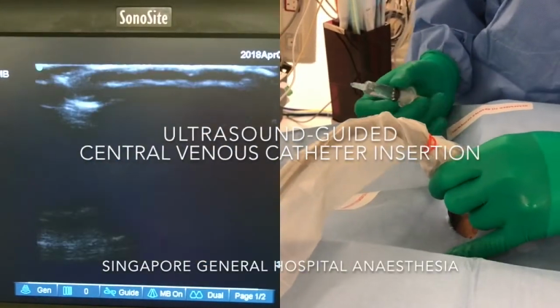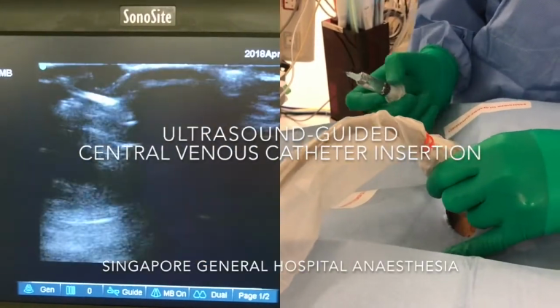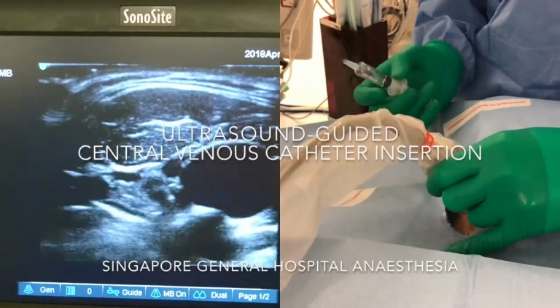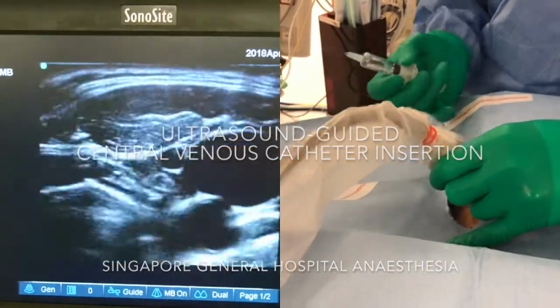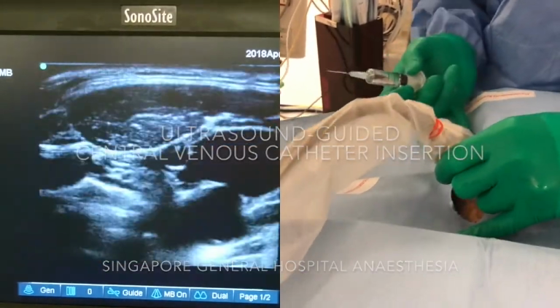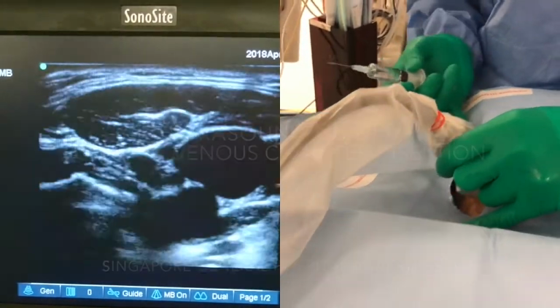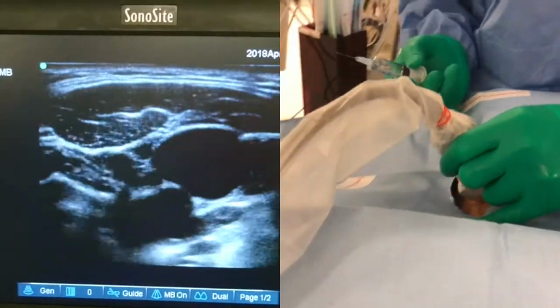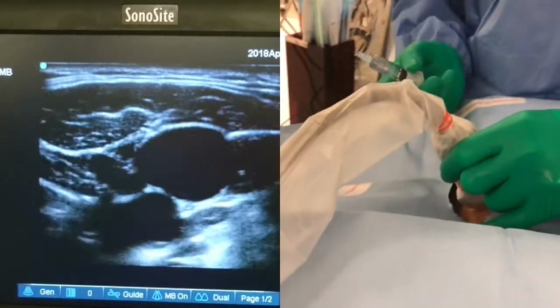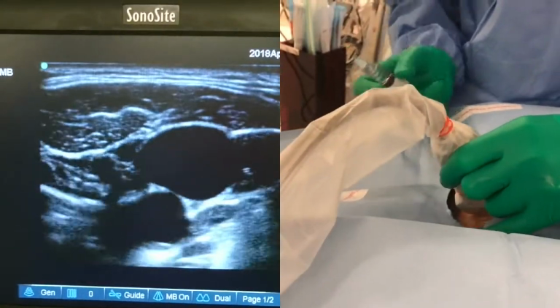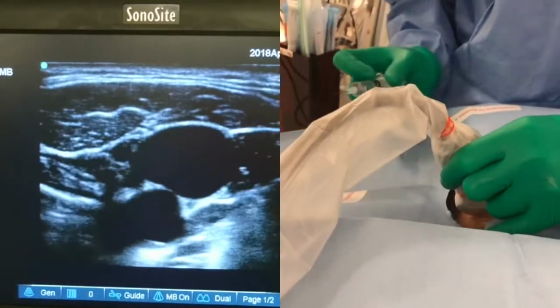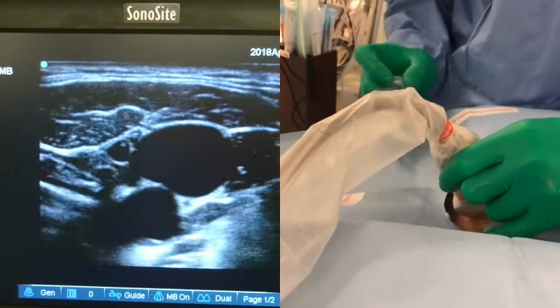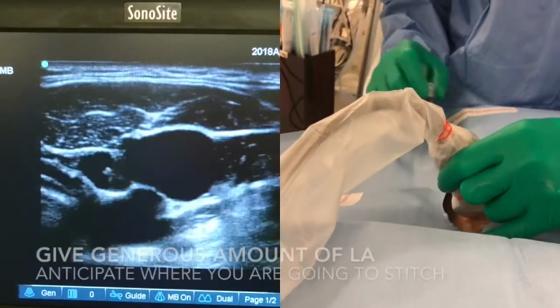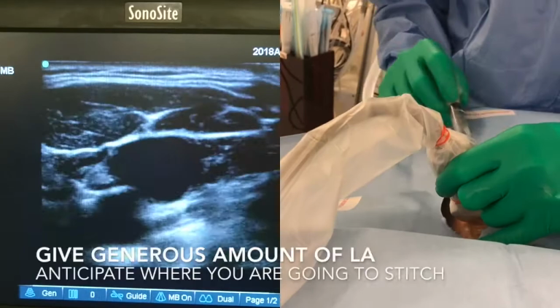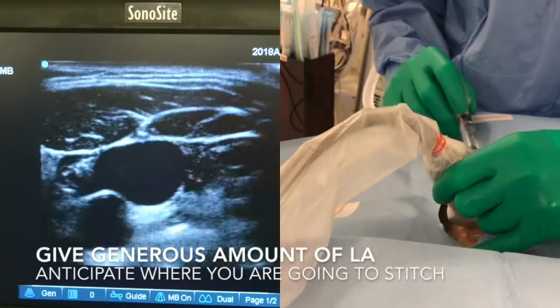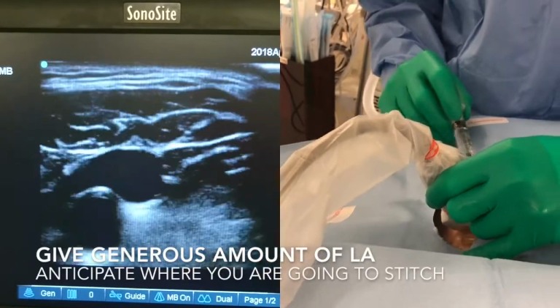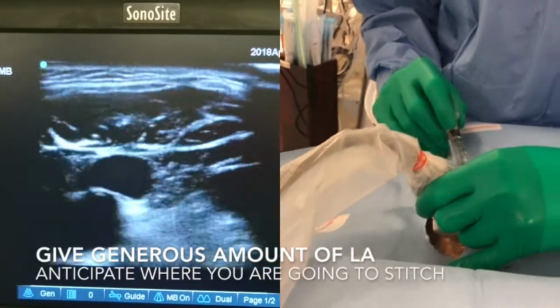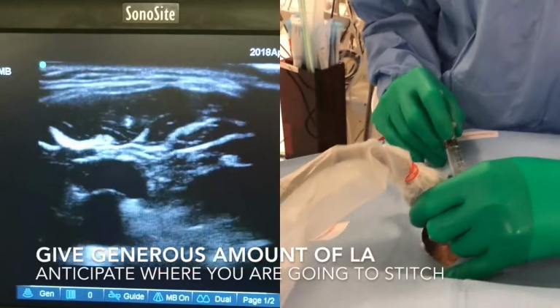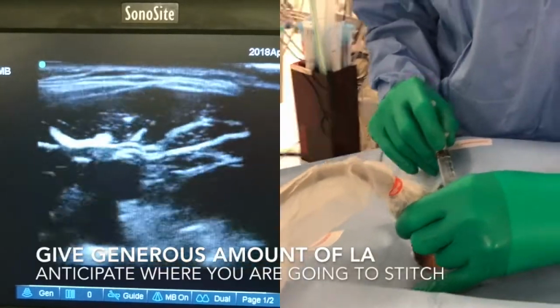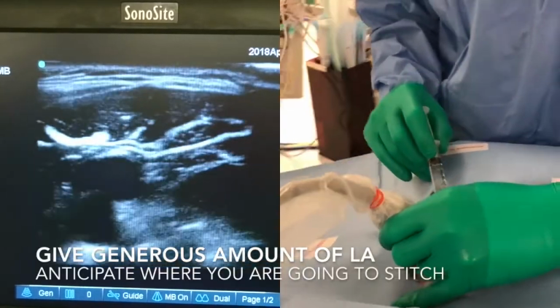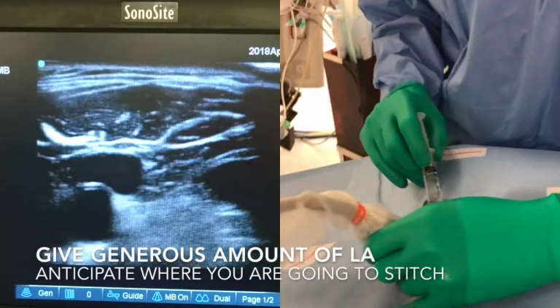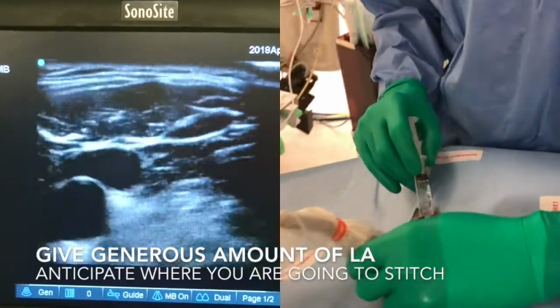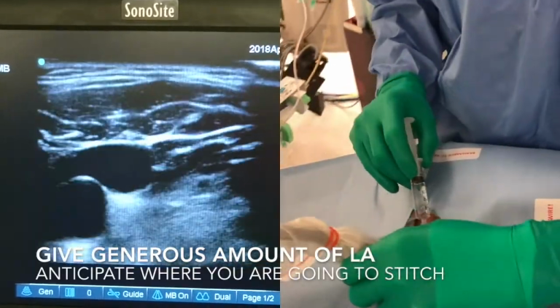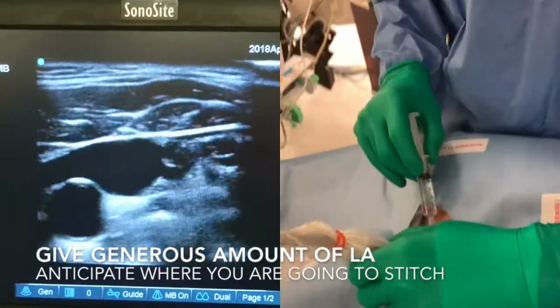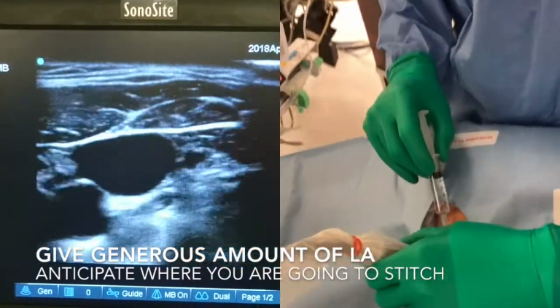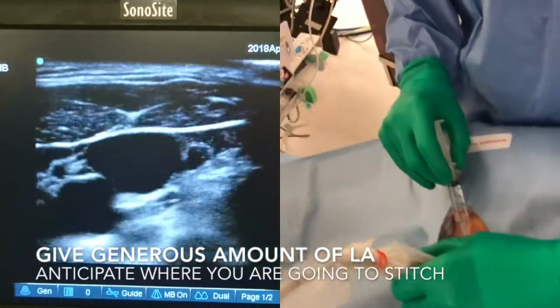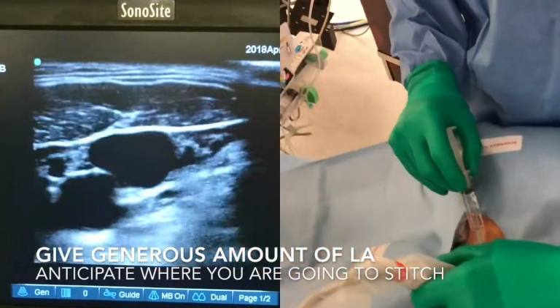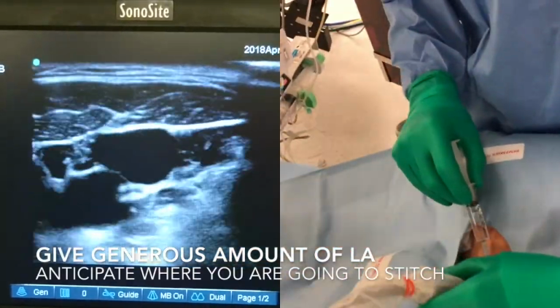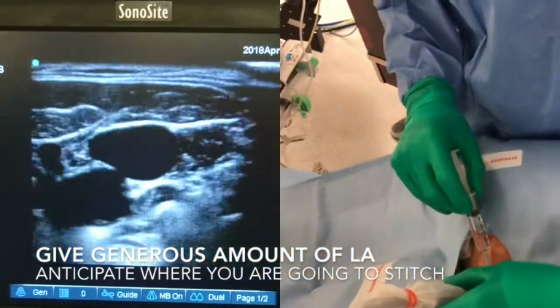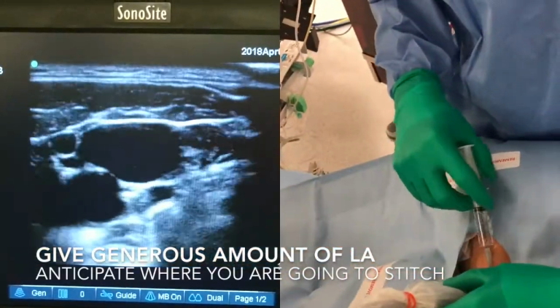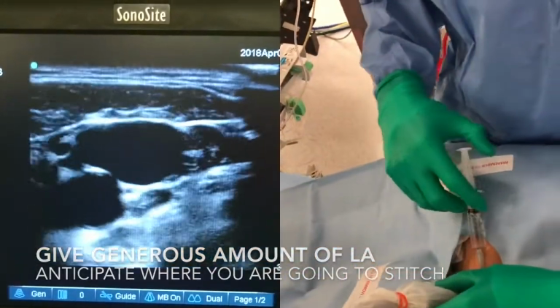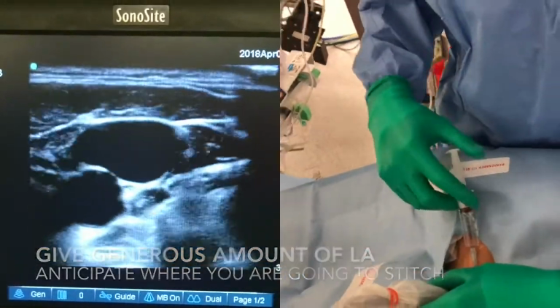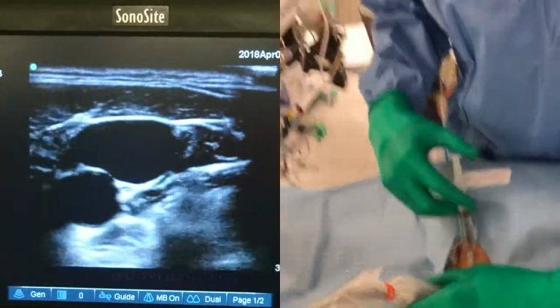Okay, so I'm going to give you an injection to numb the skin, all right? Teresa, I think maybe you'll come here.